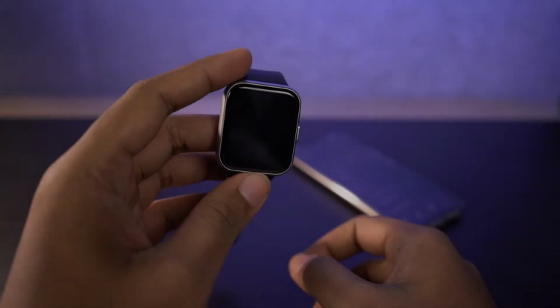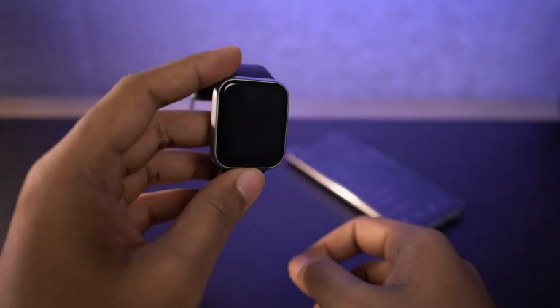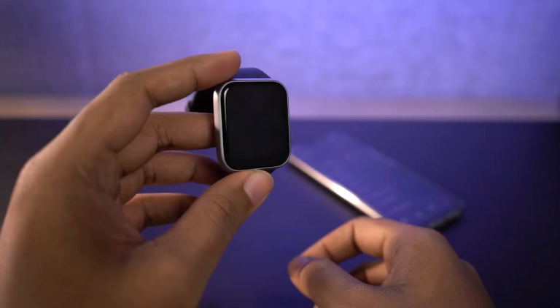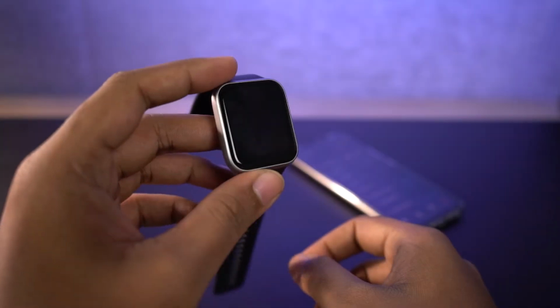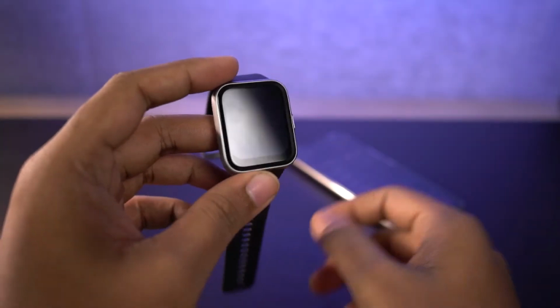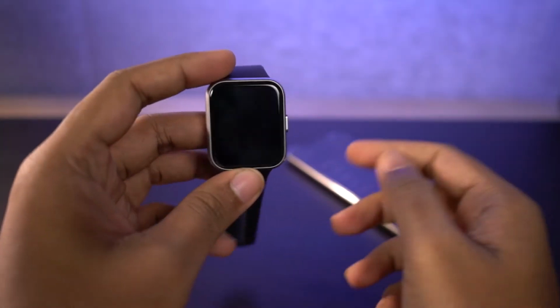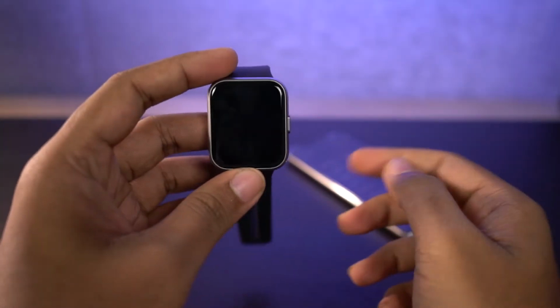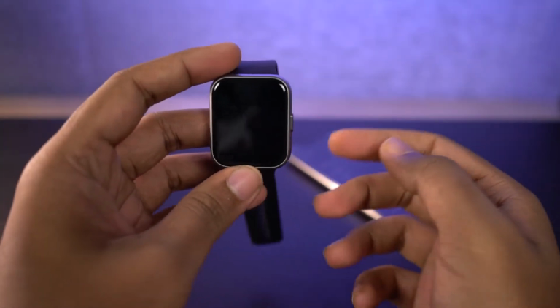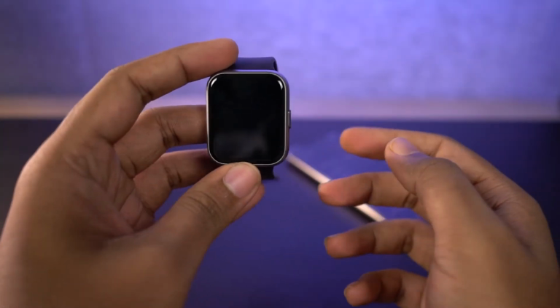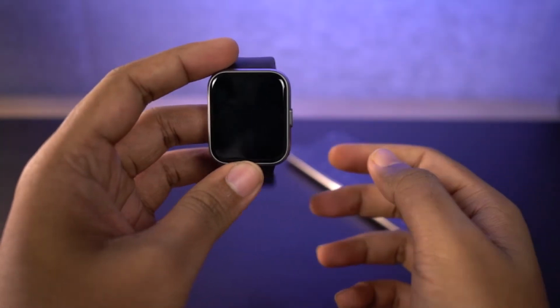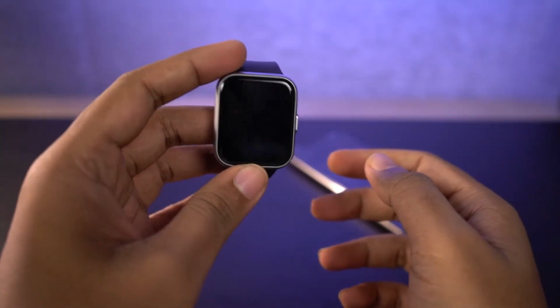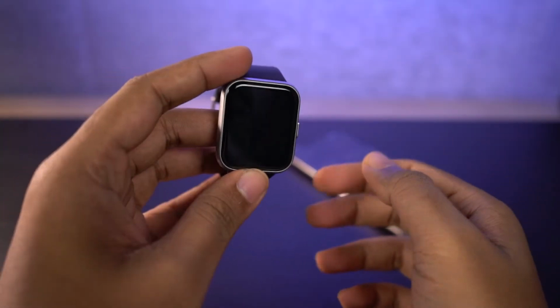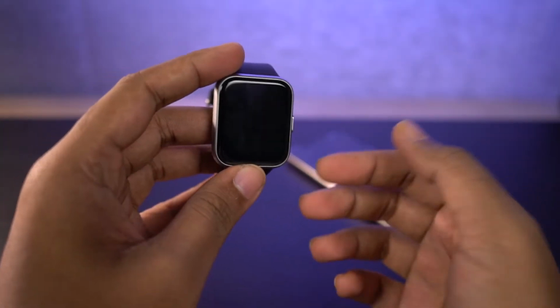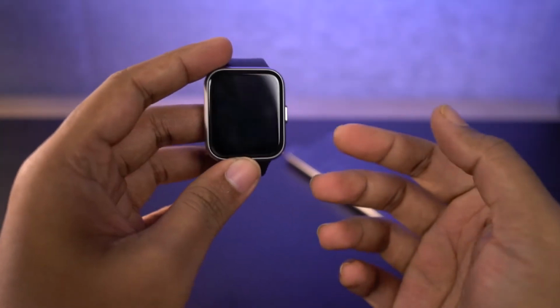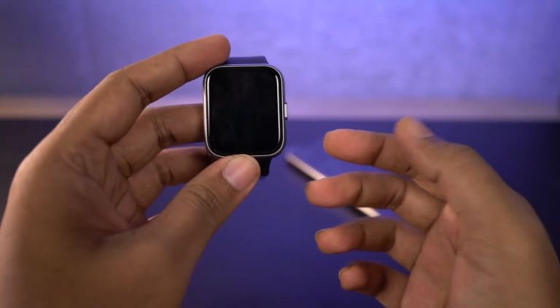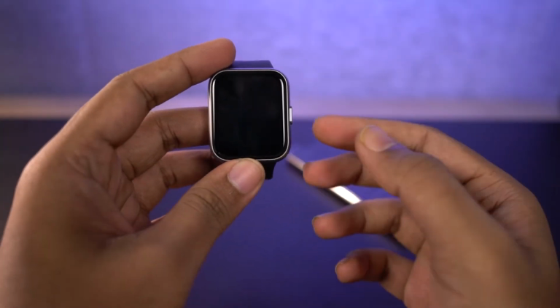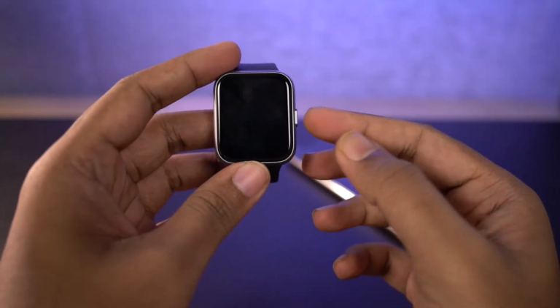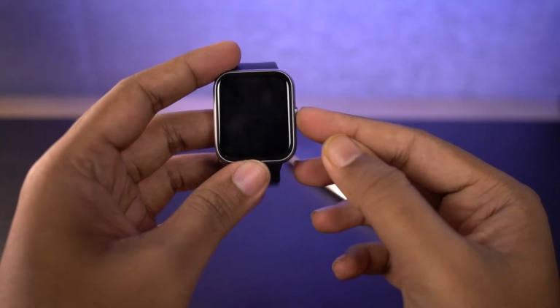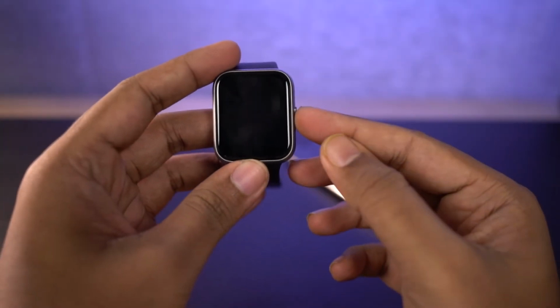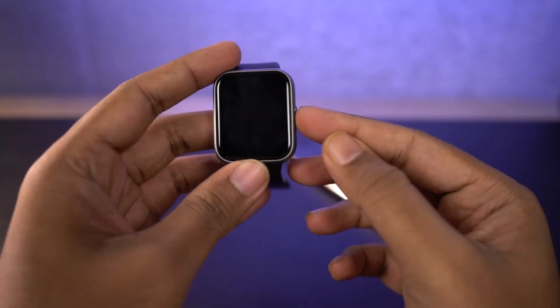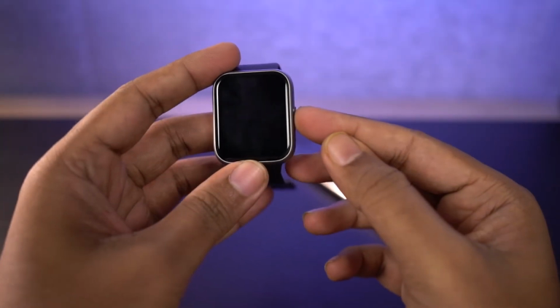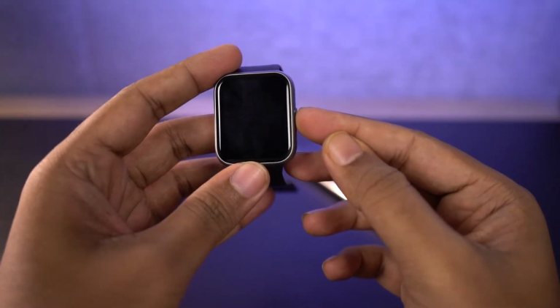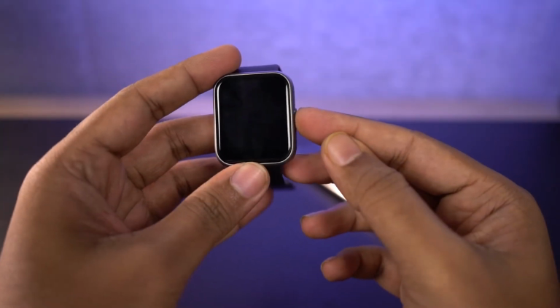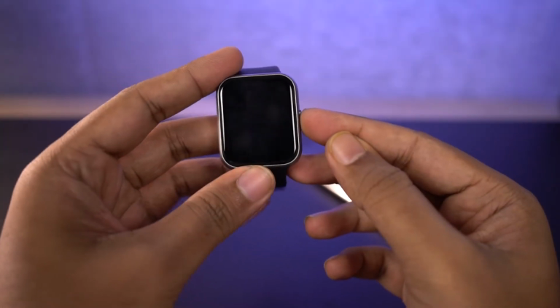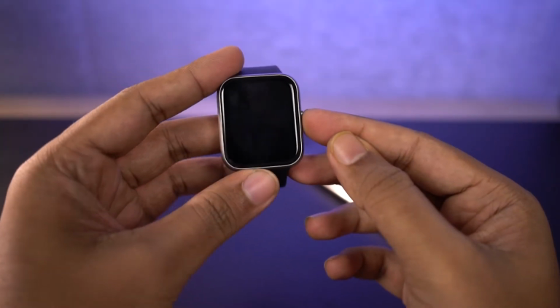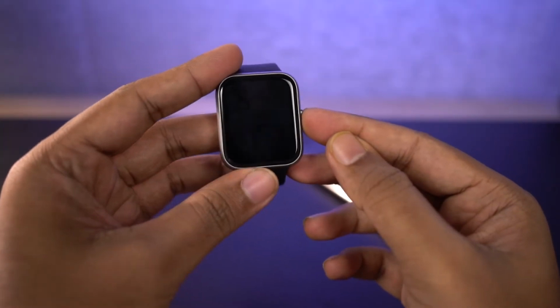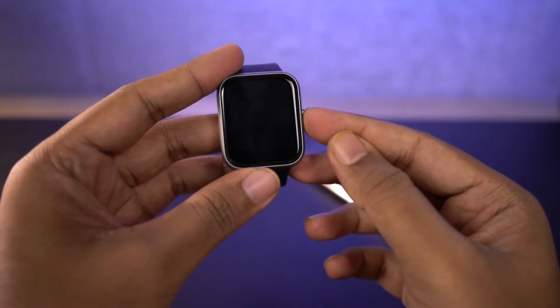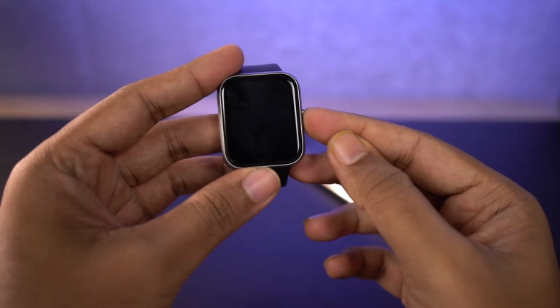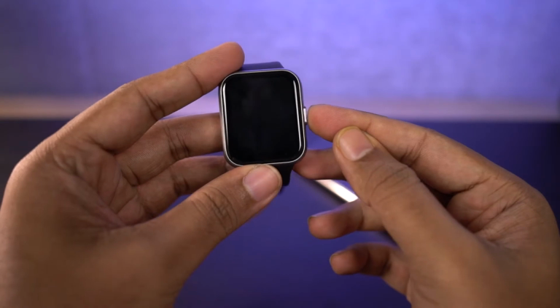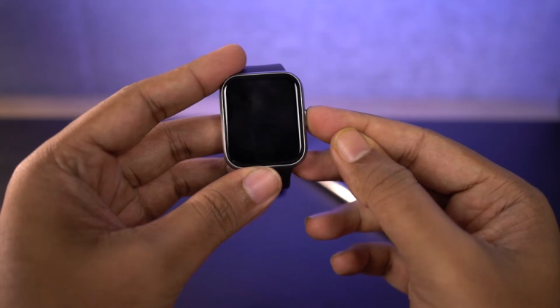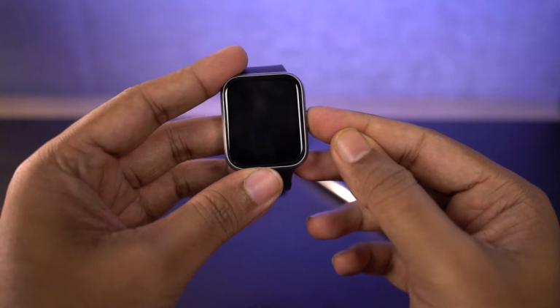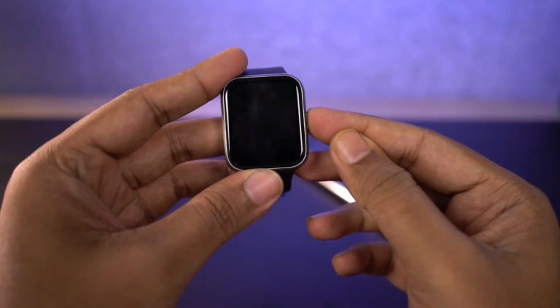What's up guys! In this video, I'm going to show you how to reset your BORT X10 Talk smartwatch.